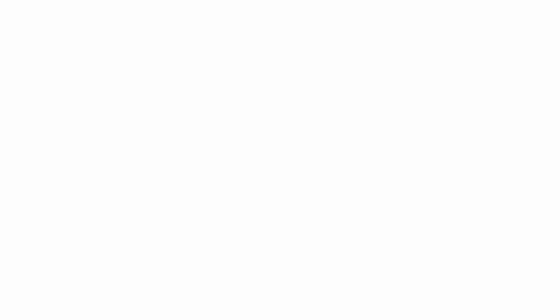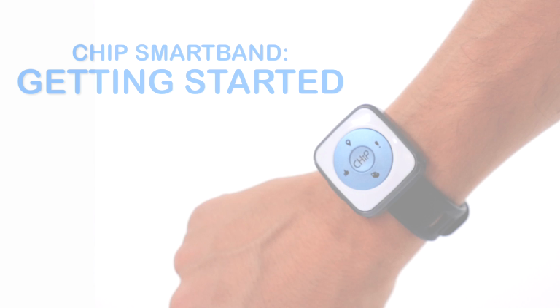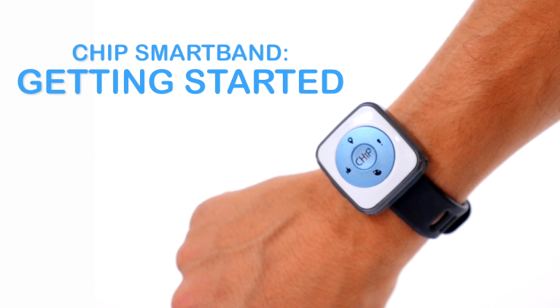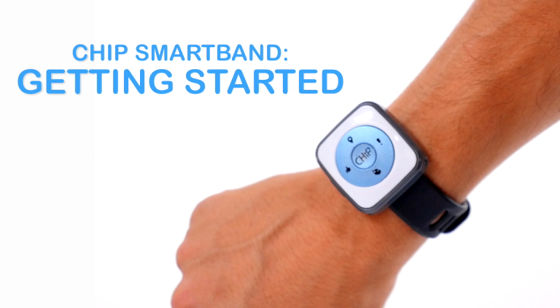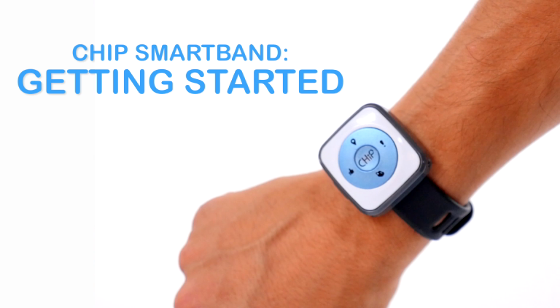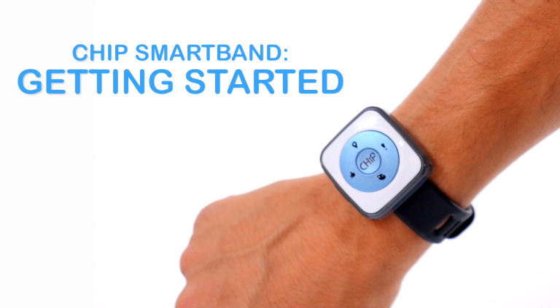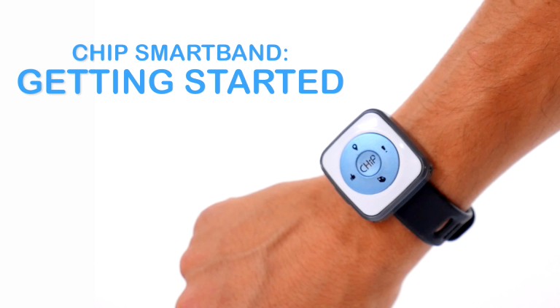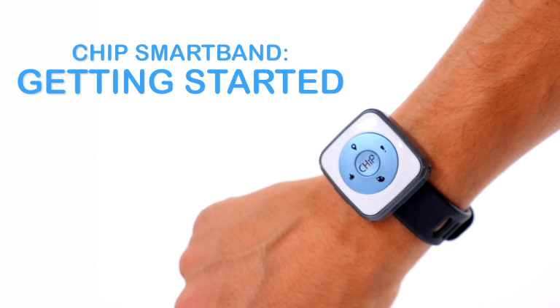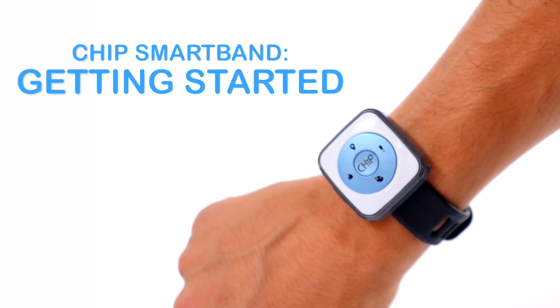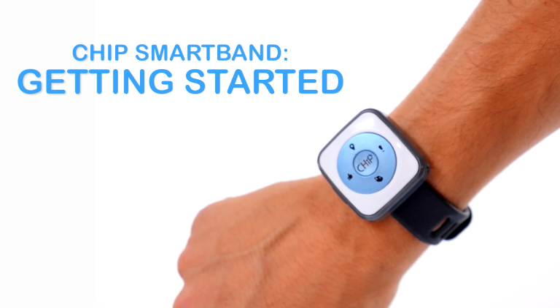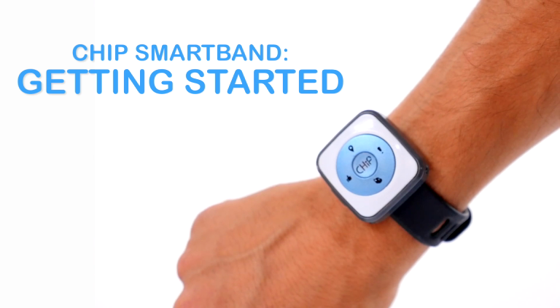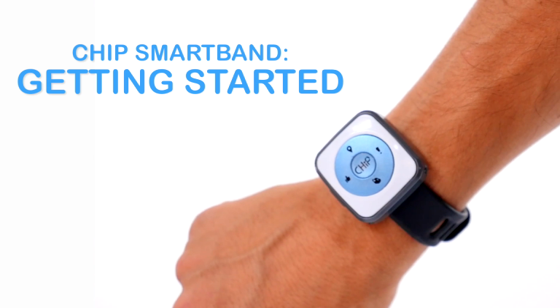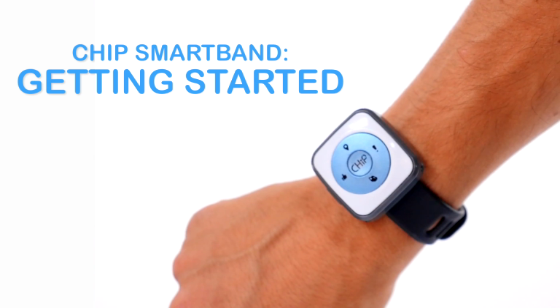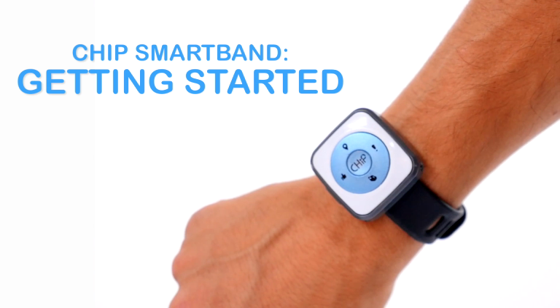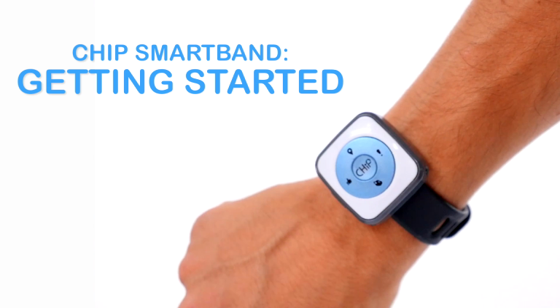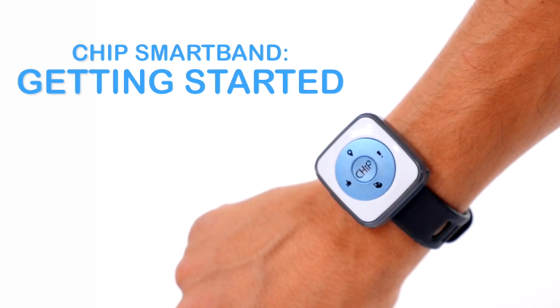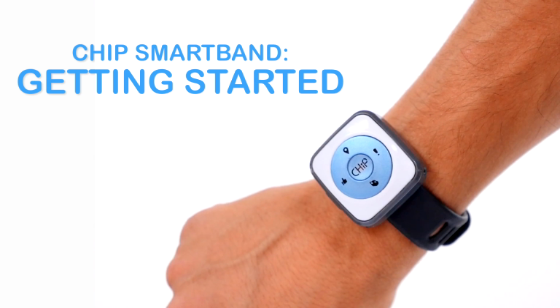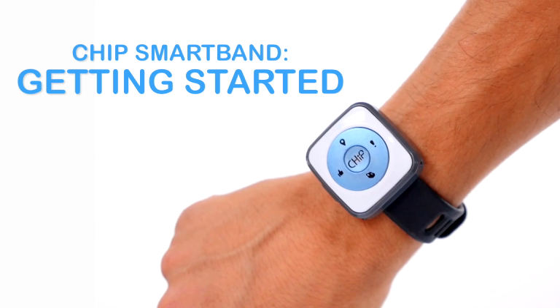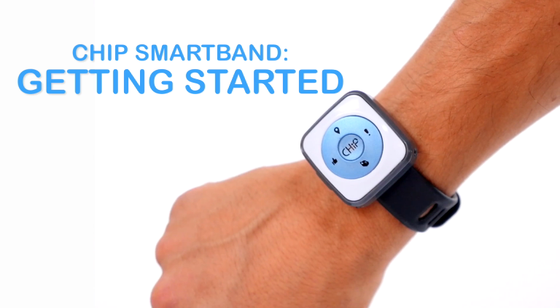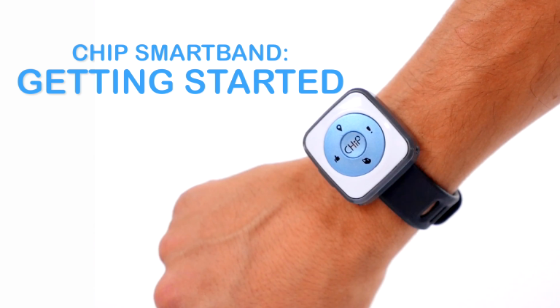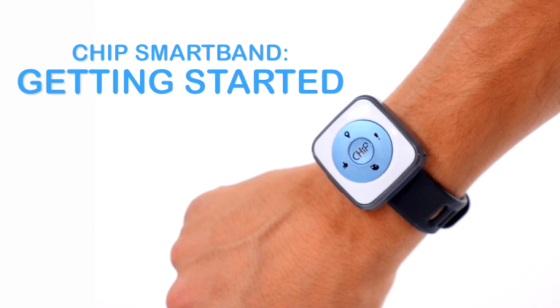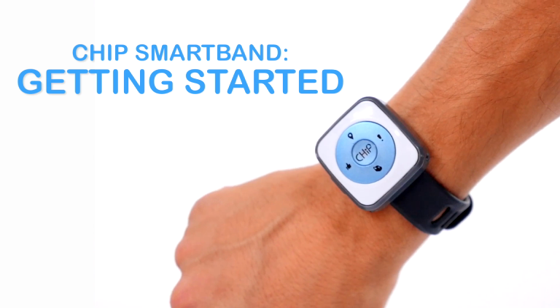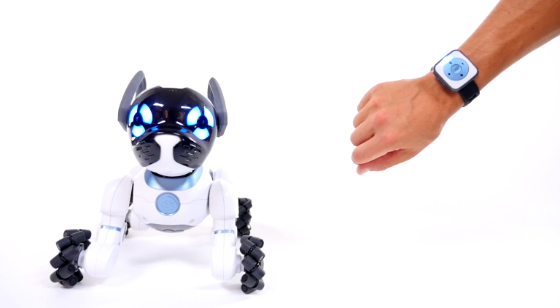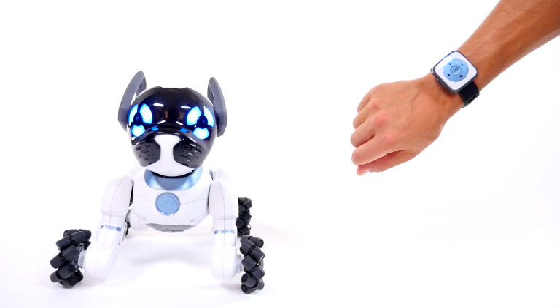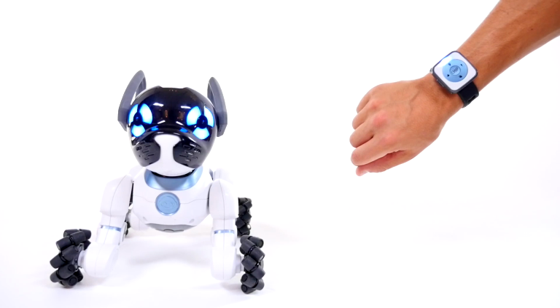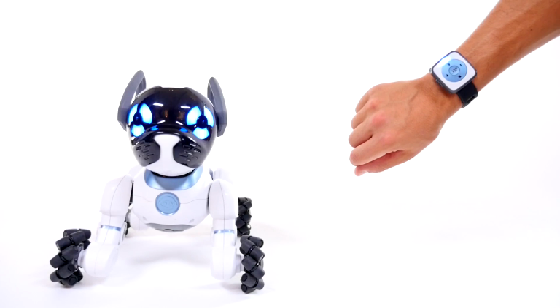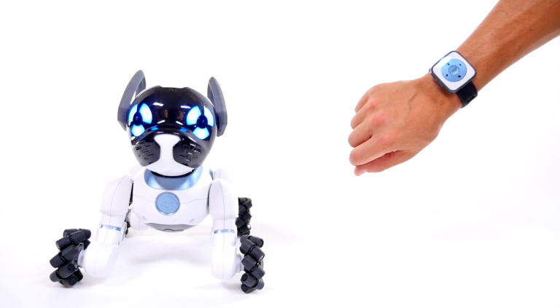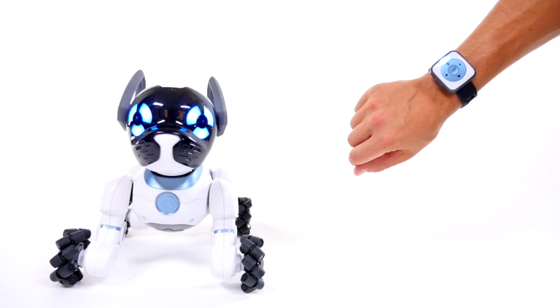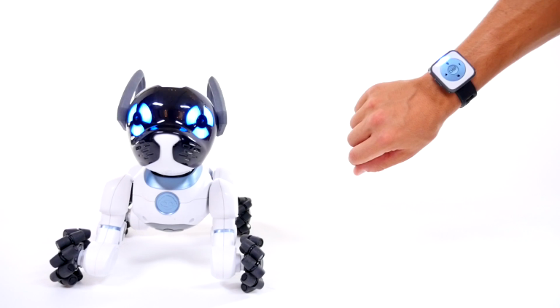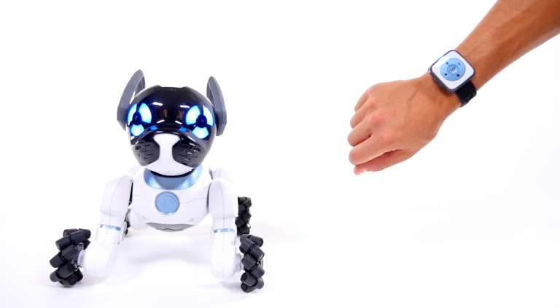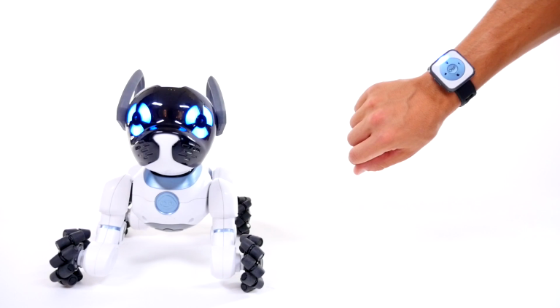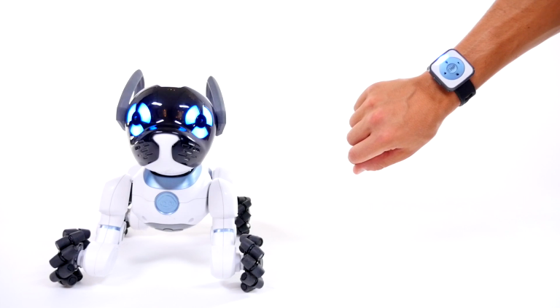The smart band is a key part of the Chip experience. When you wear it, you and Chip are connected.